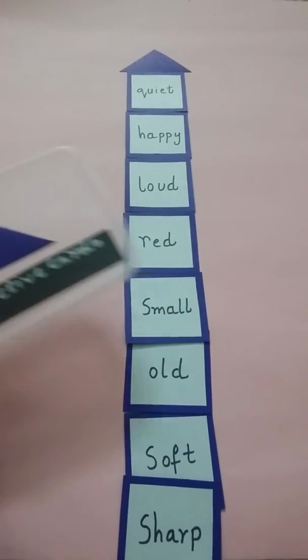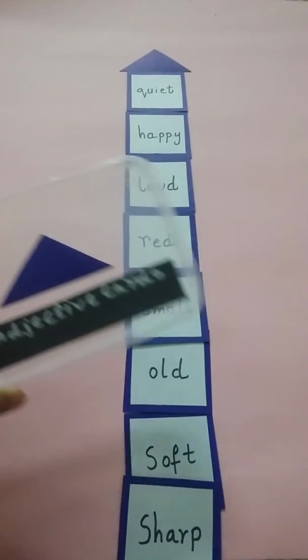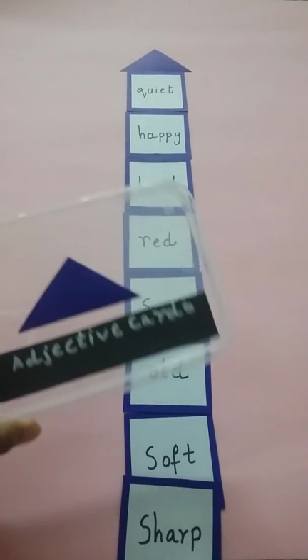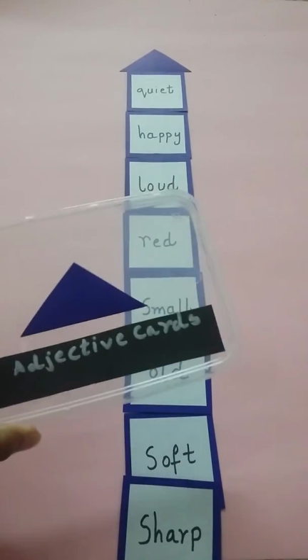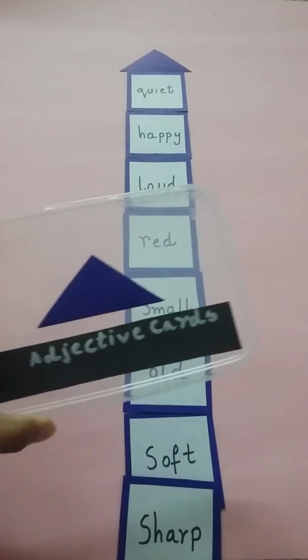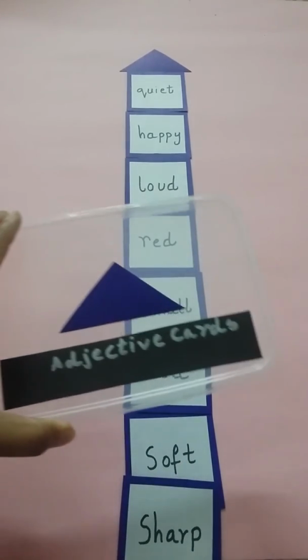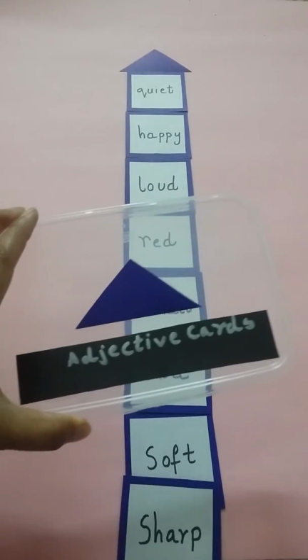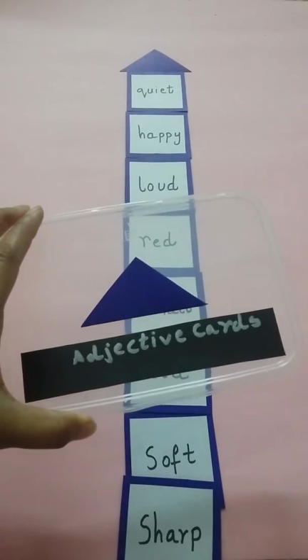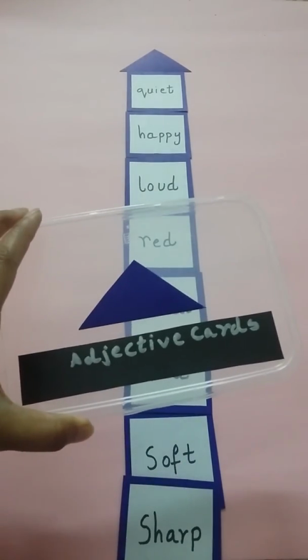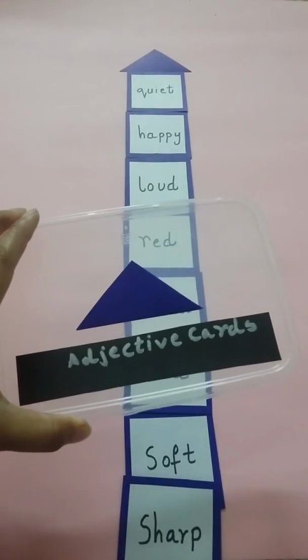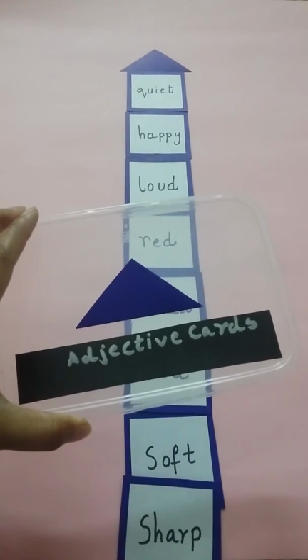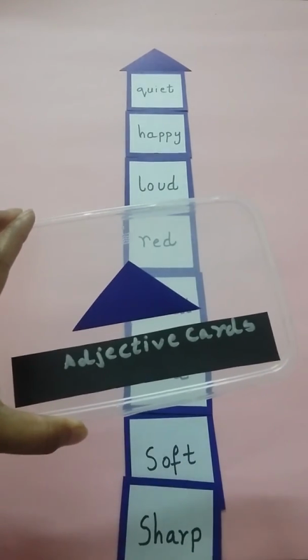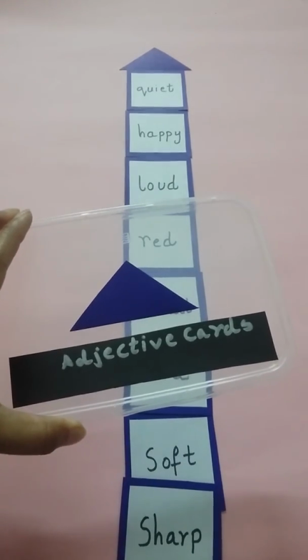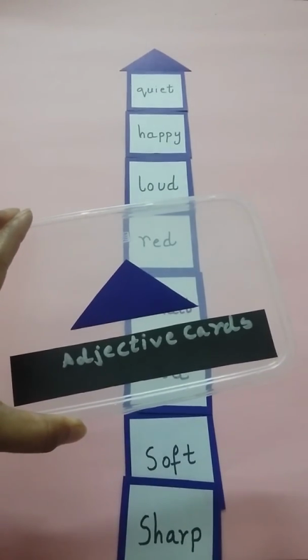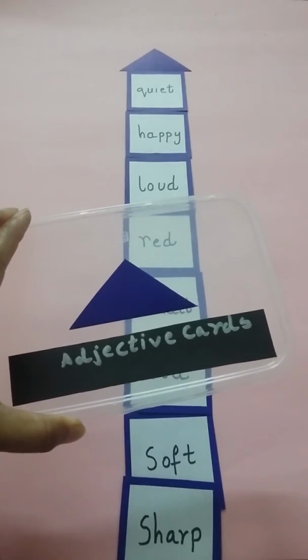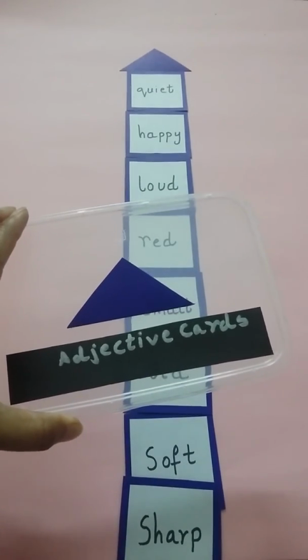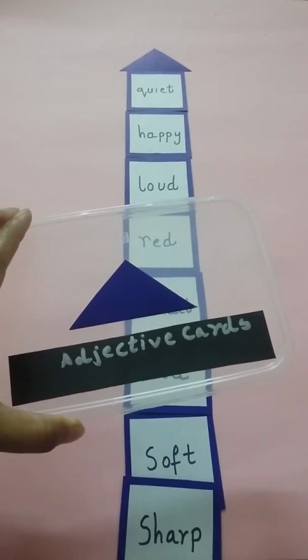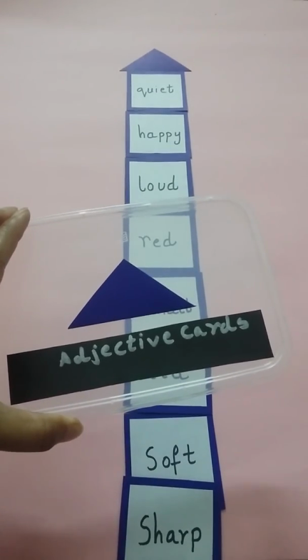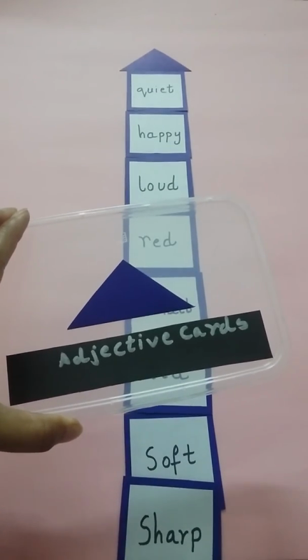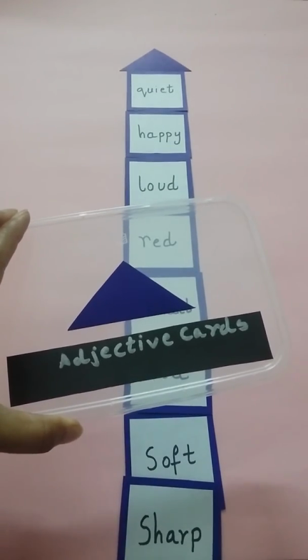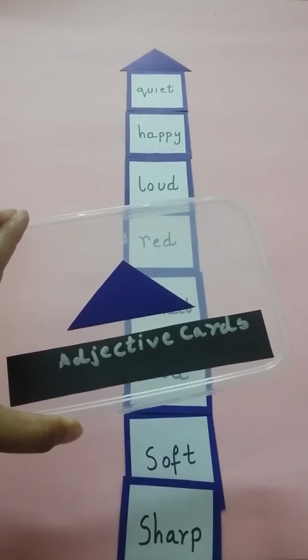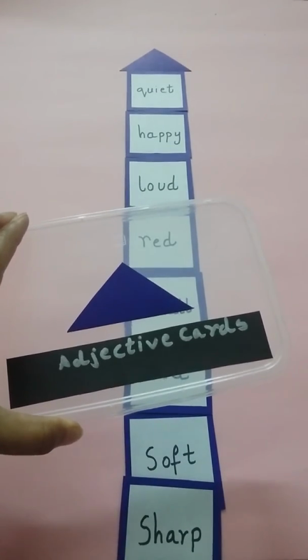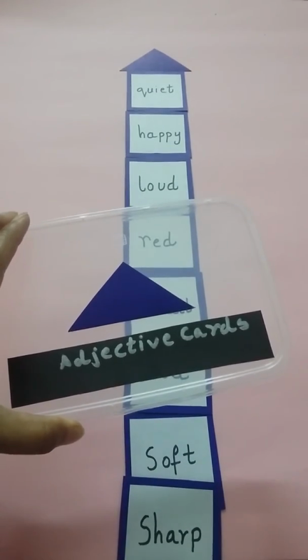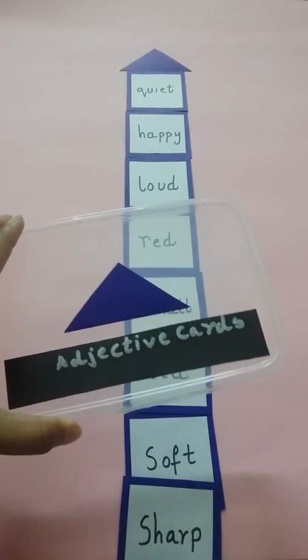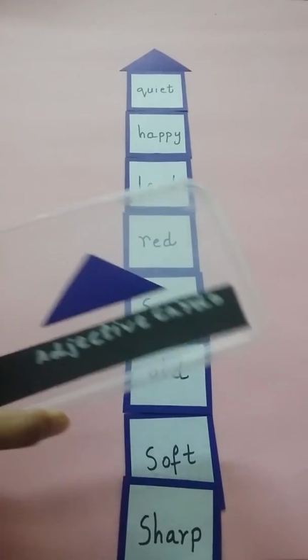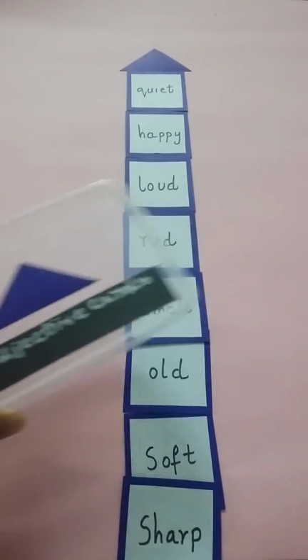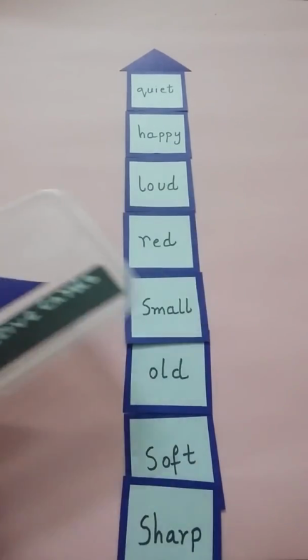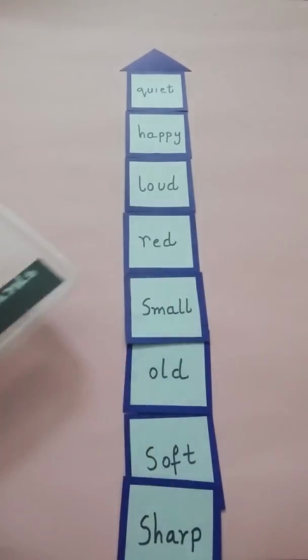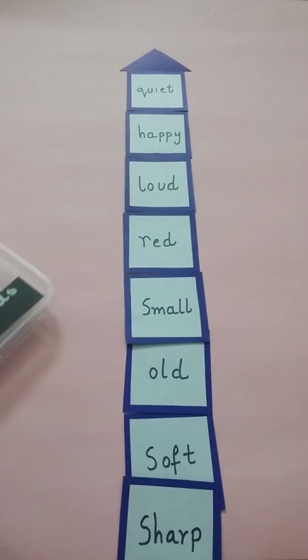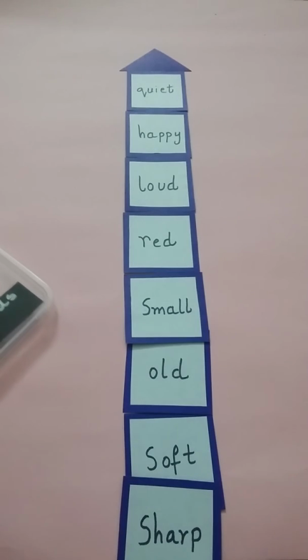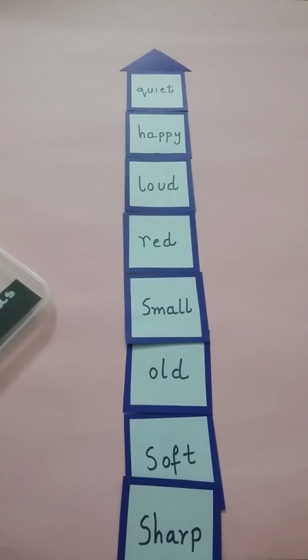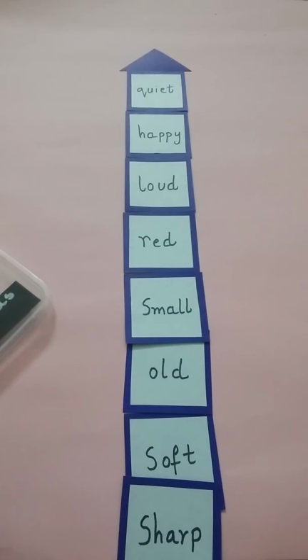And this is the Montessori Adjective Card exercise.